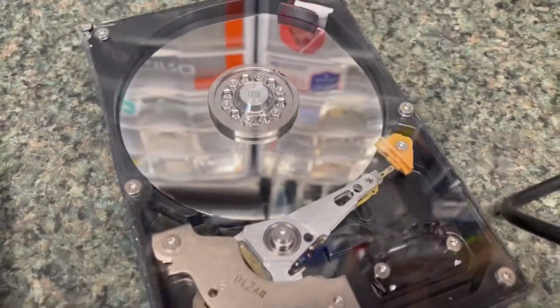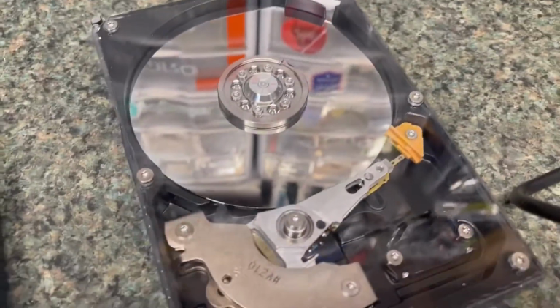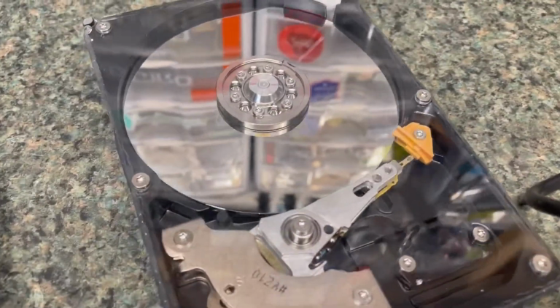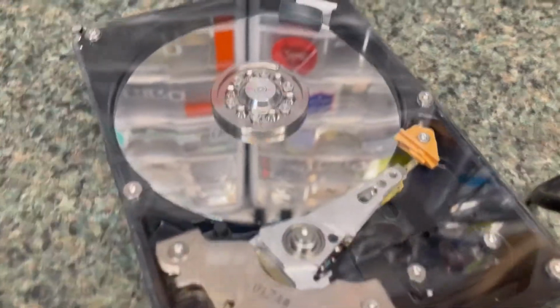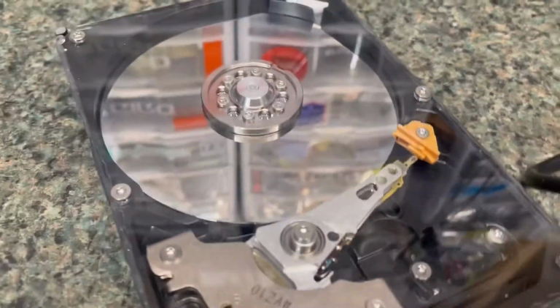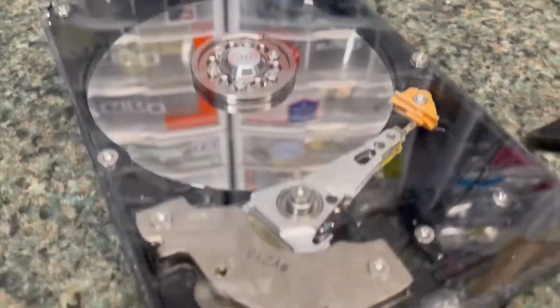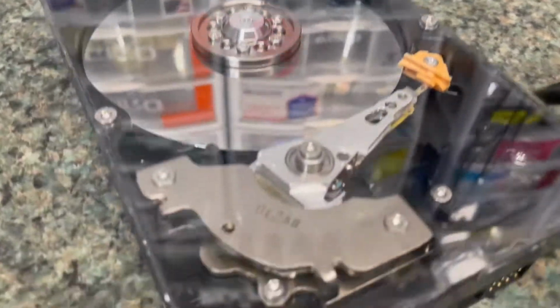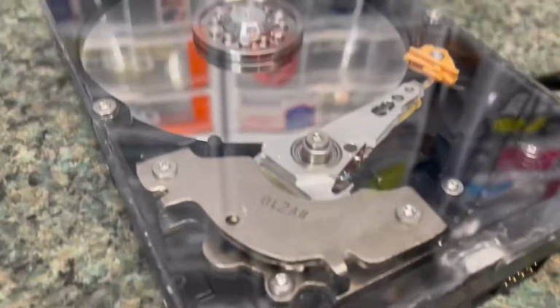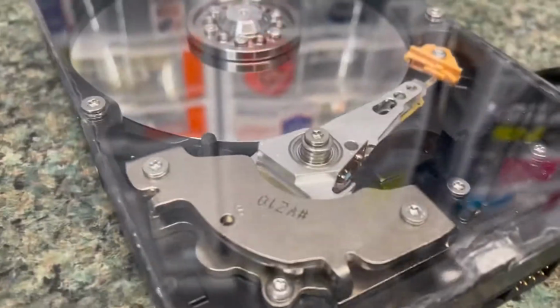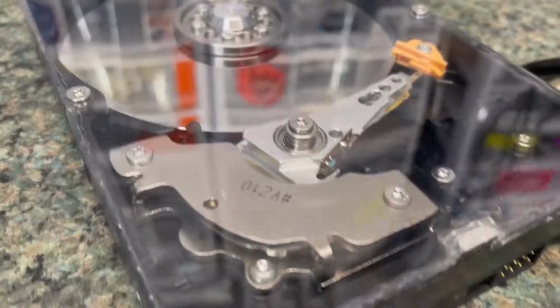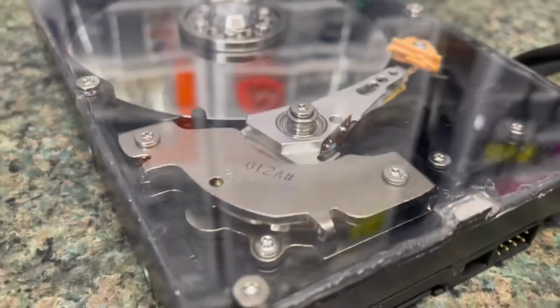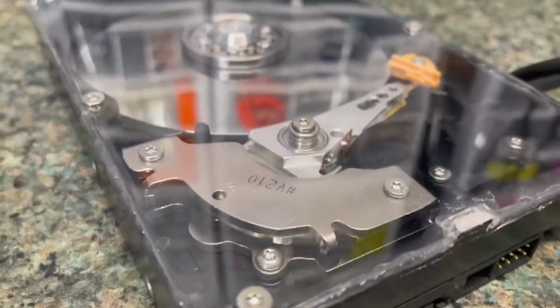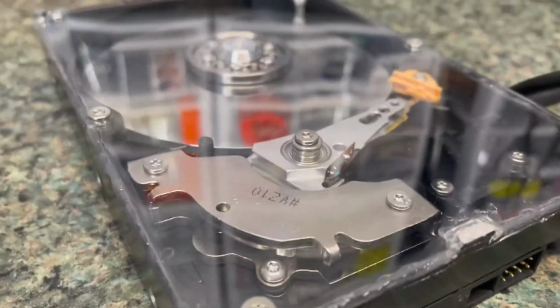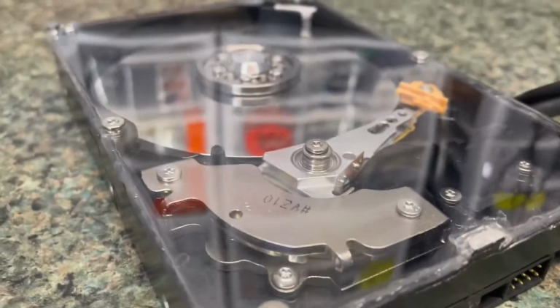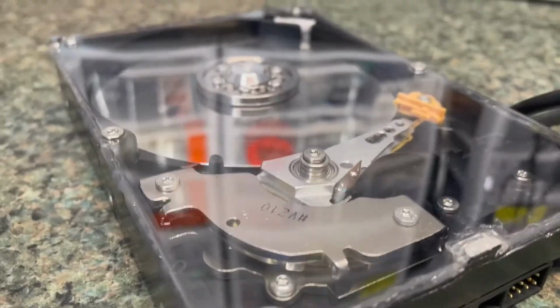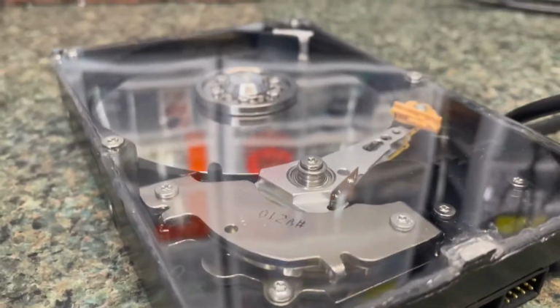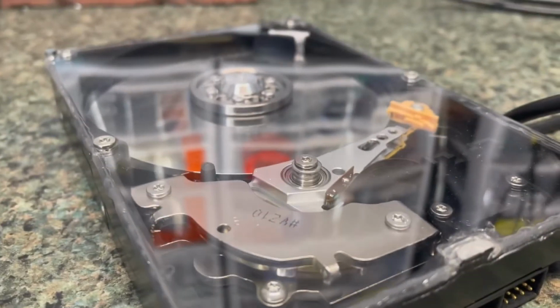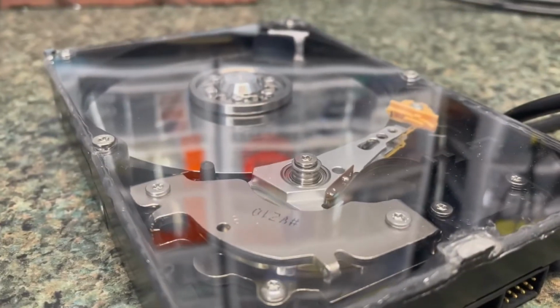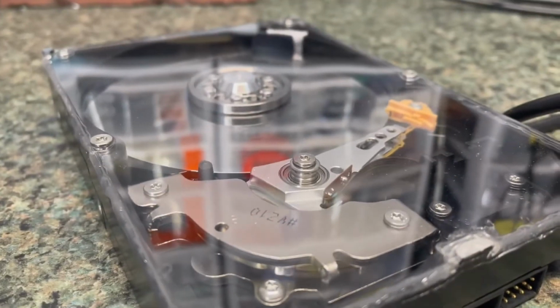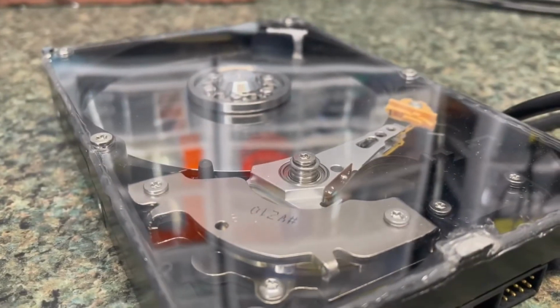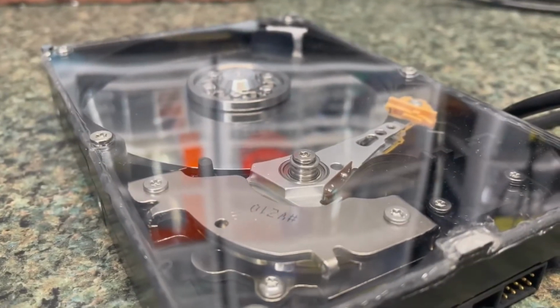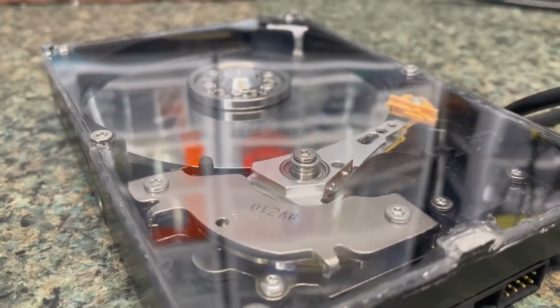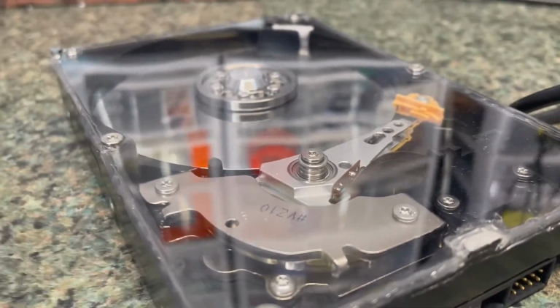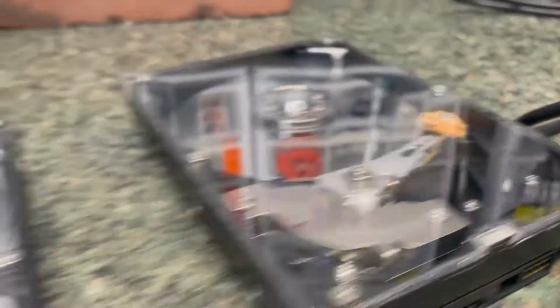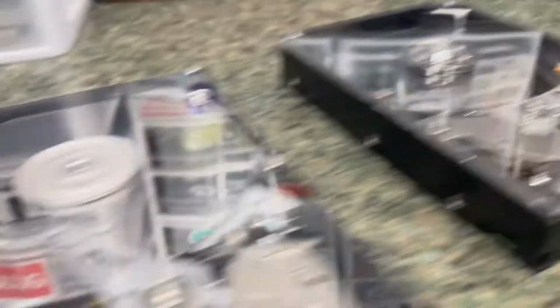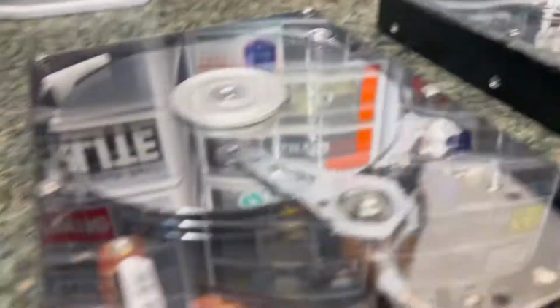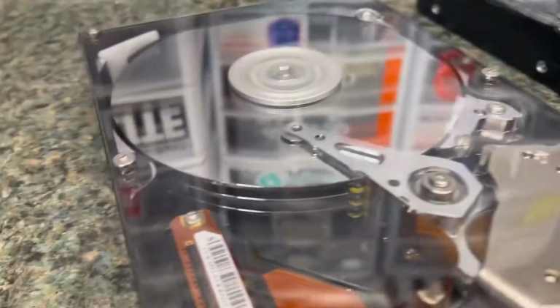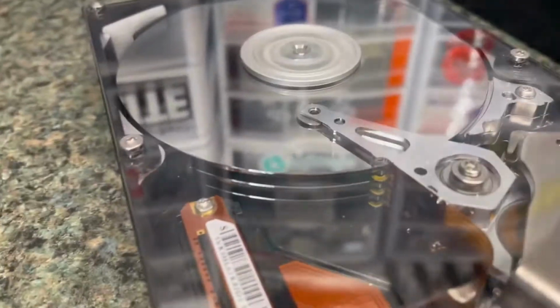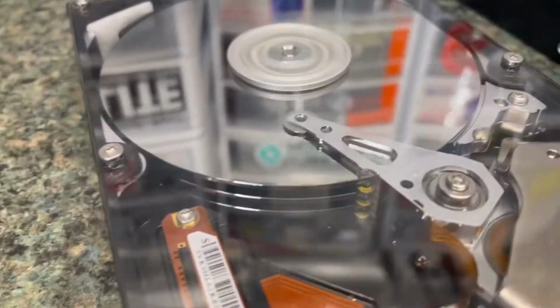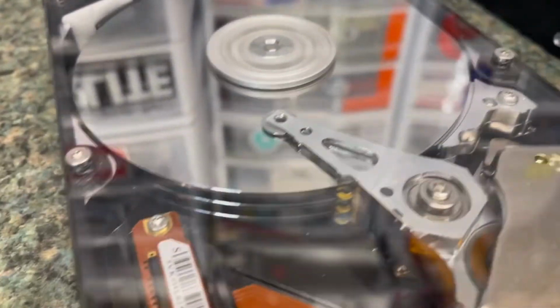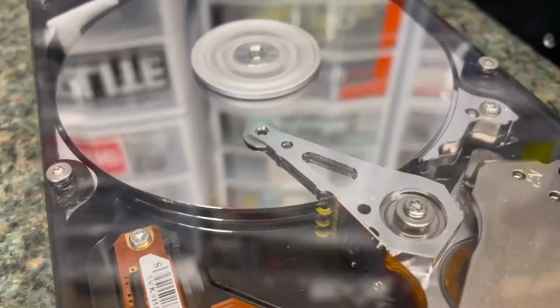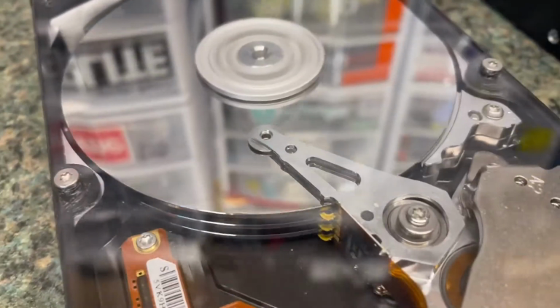But you can see it's a really cool way to look into a hard drive, especially when it's spinning.